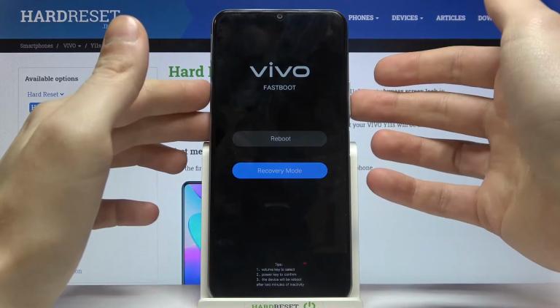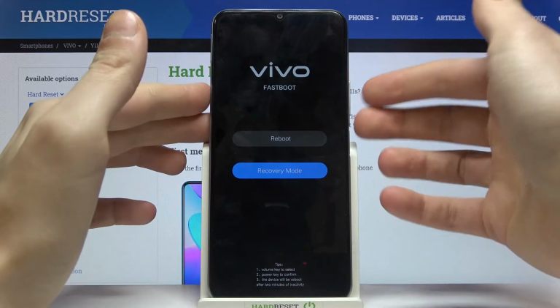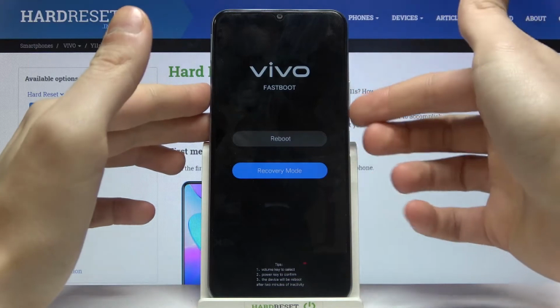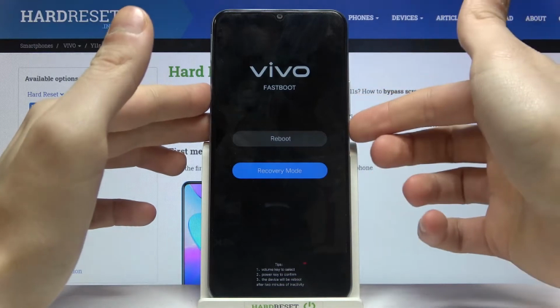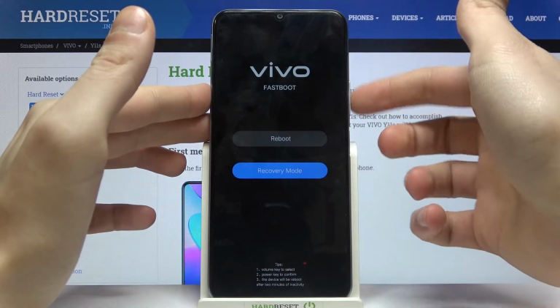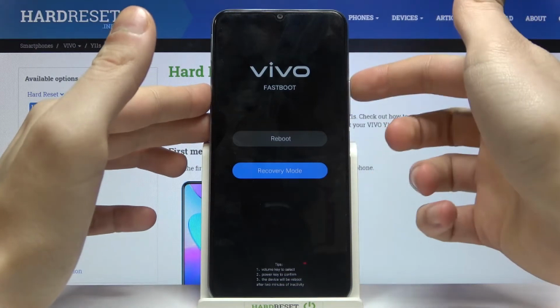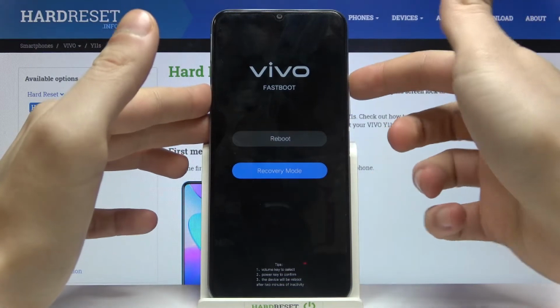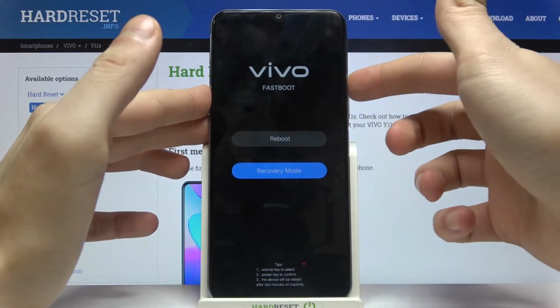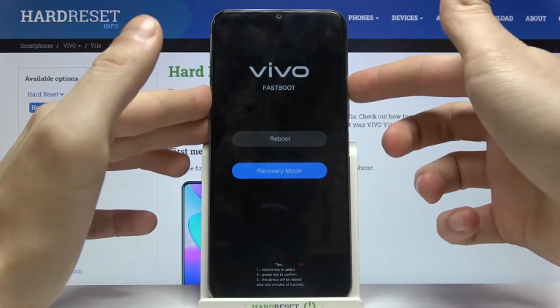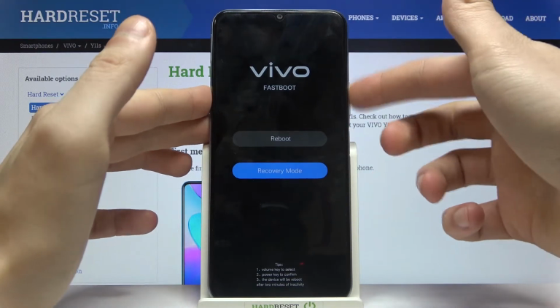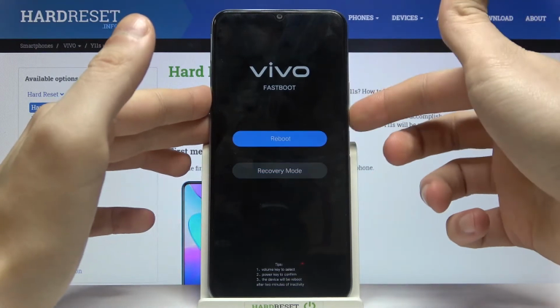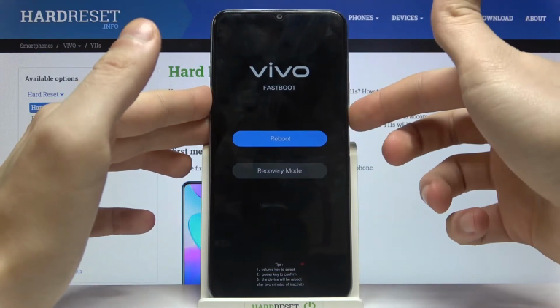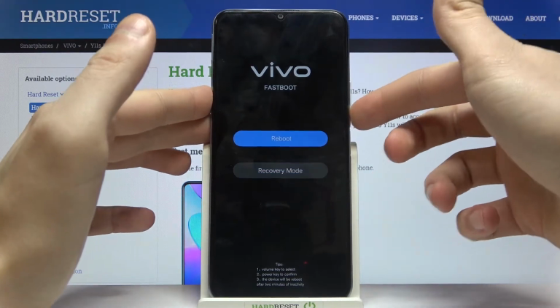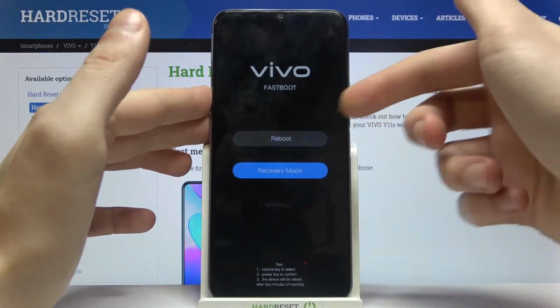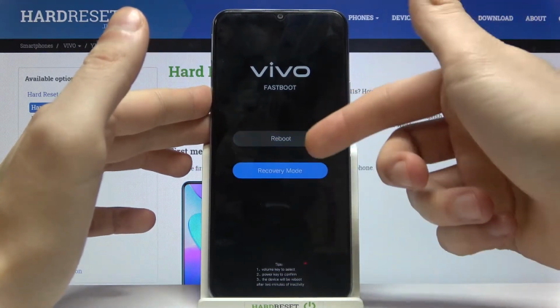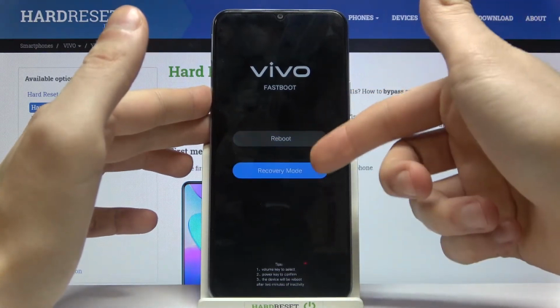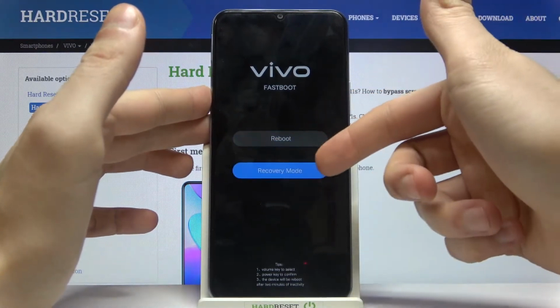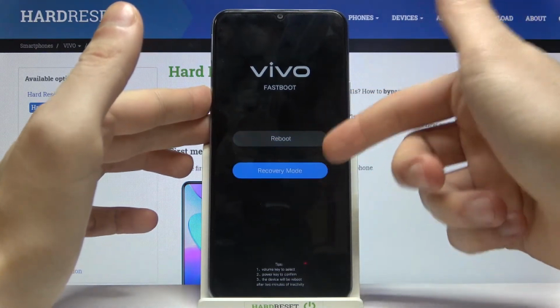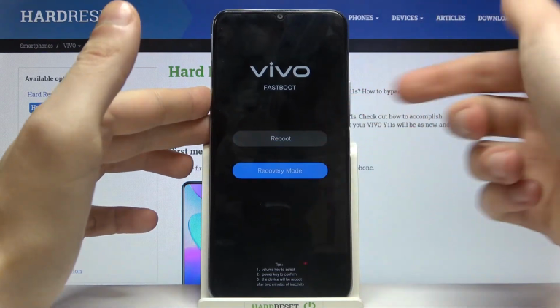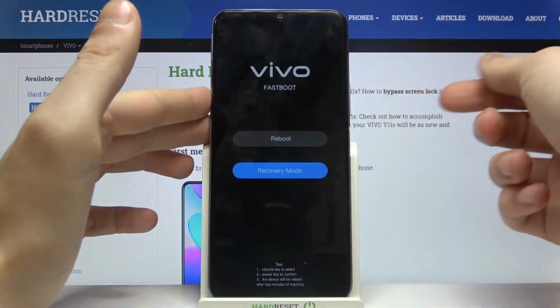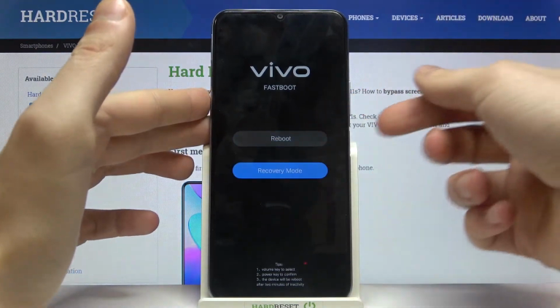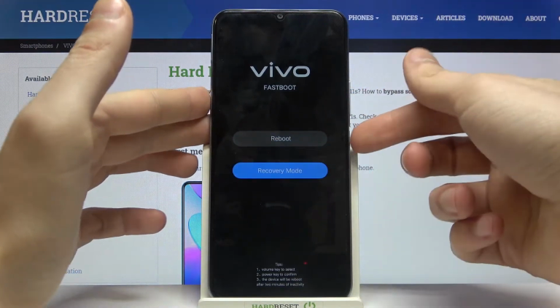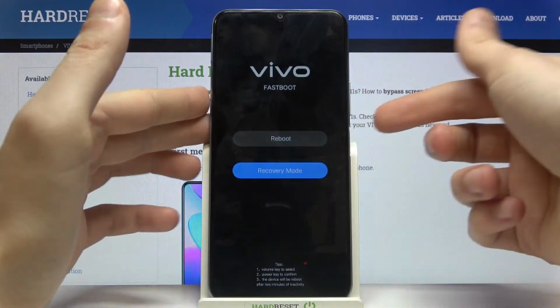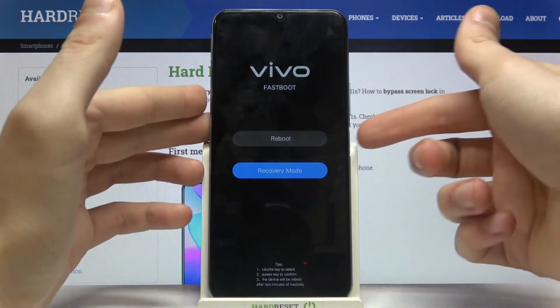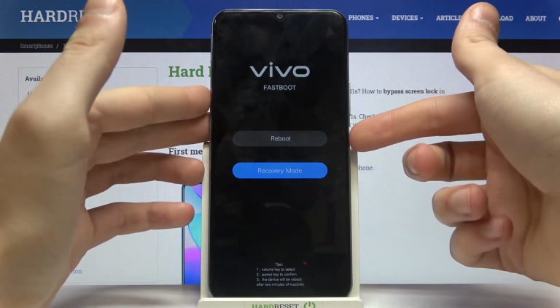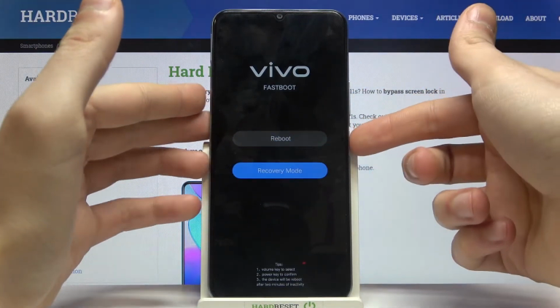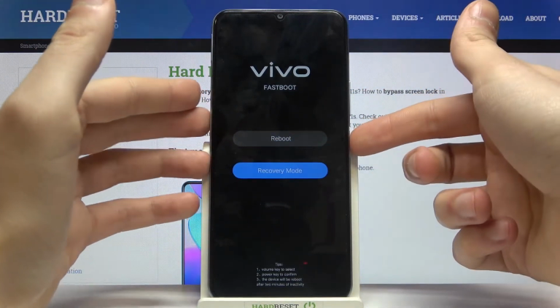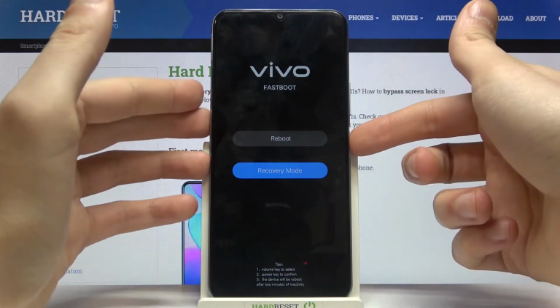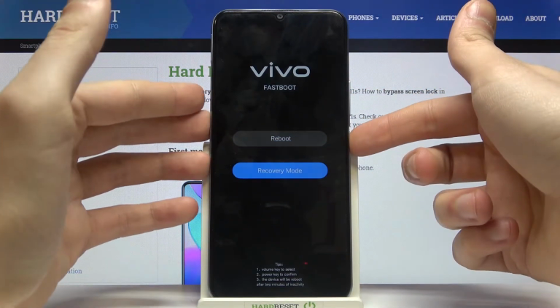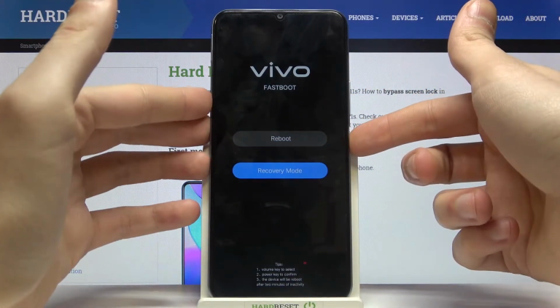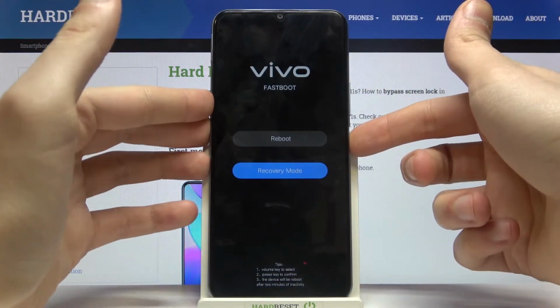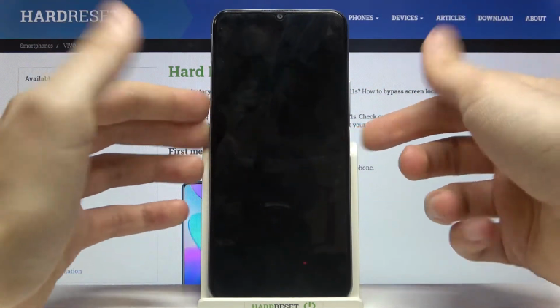Here you have to use the volume keys to navigate to the second option, recovery mode, and then select it with the power key.